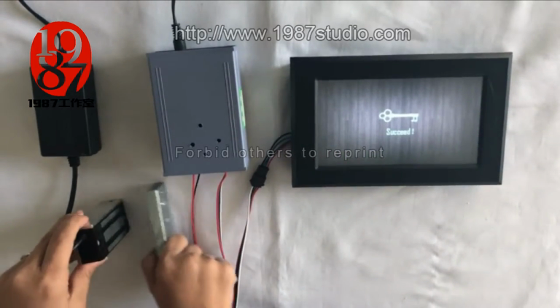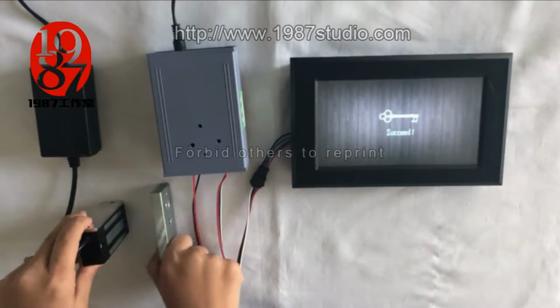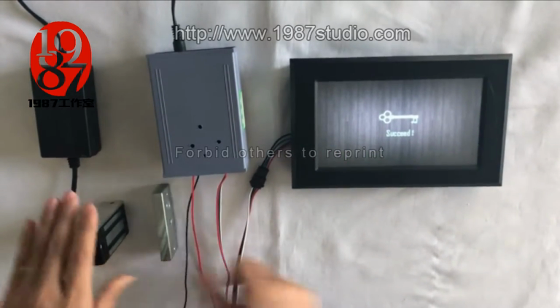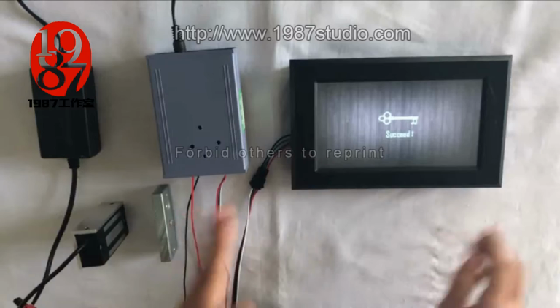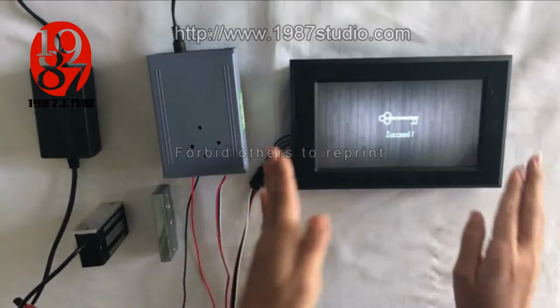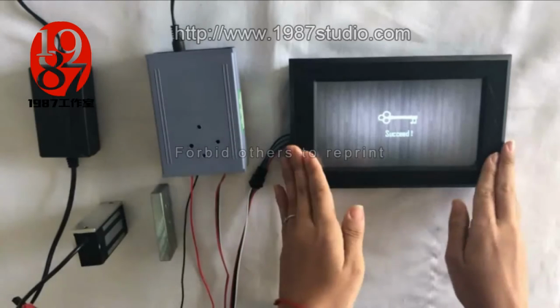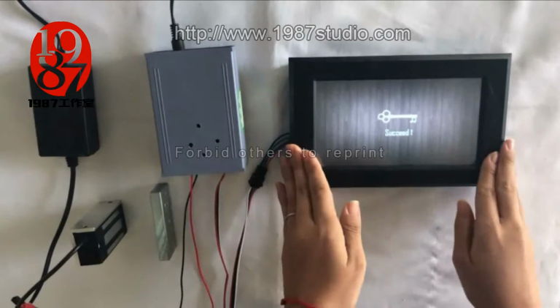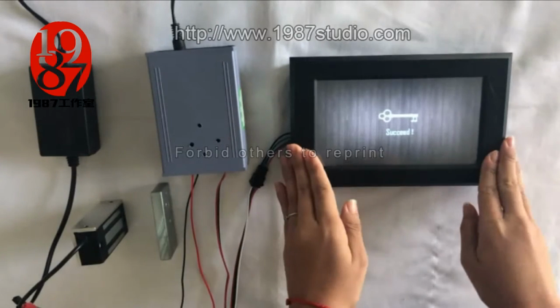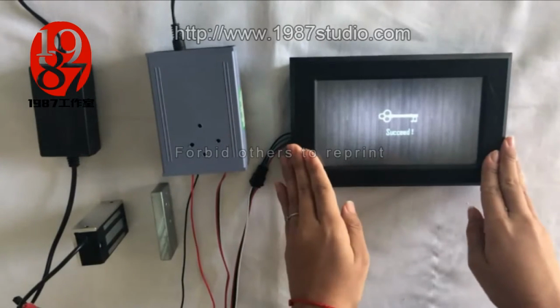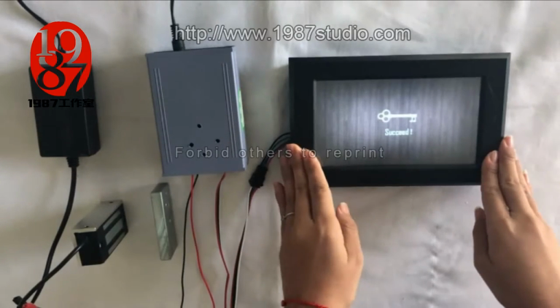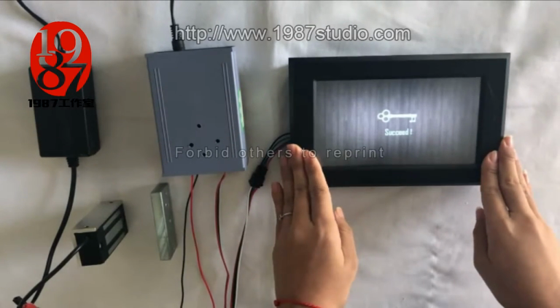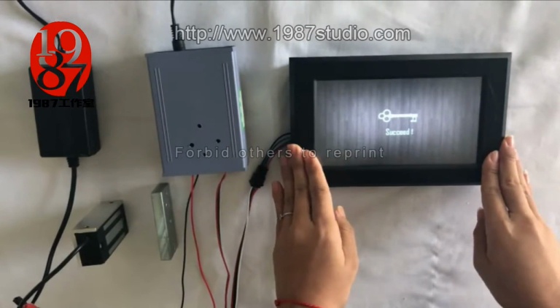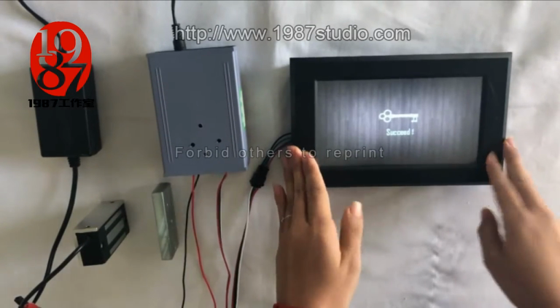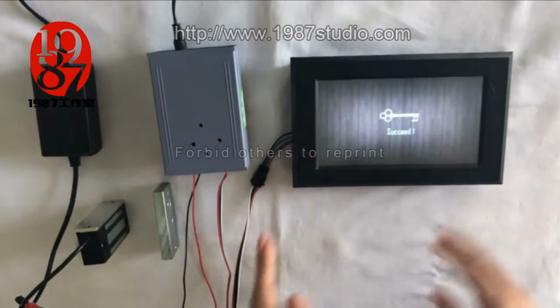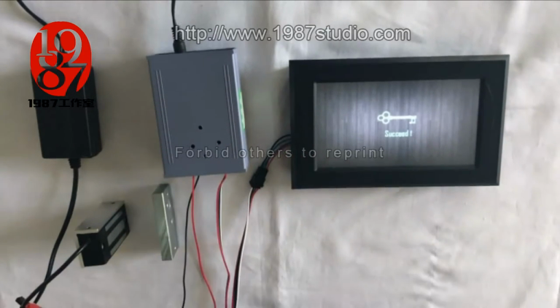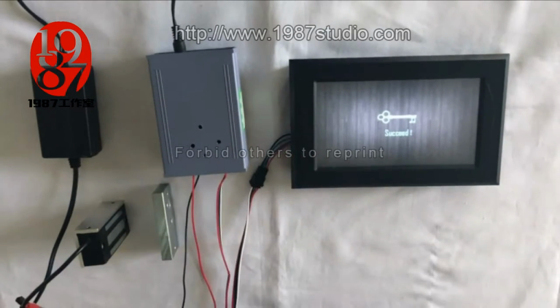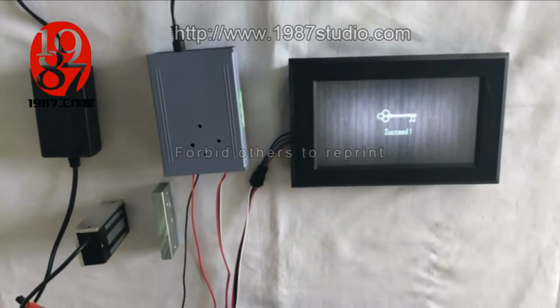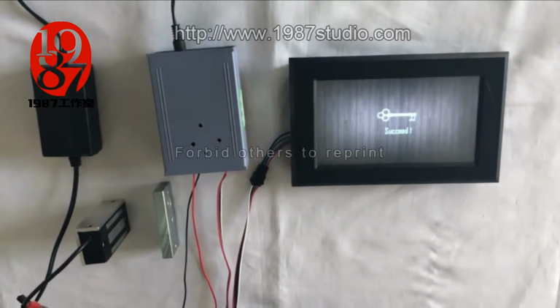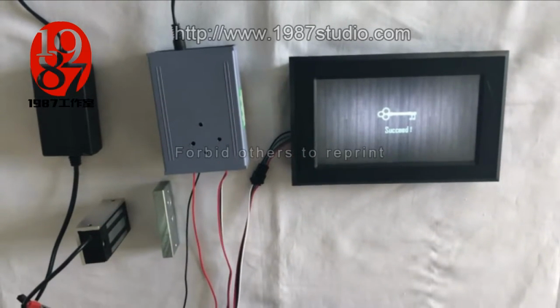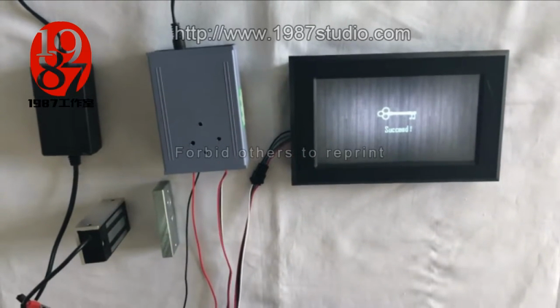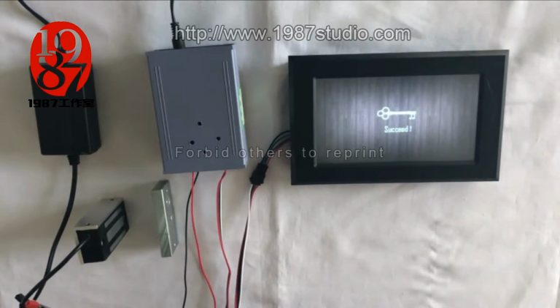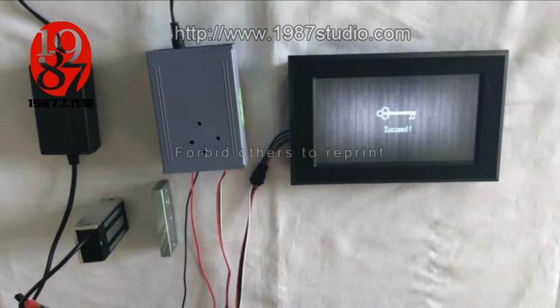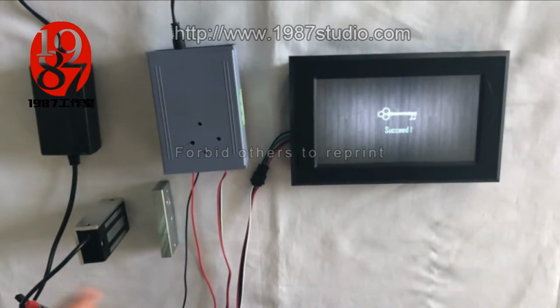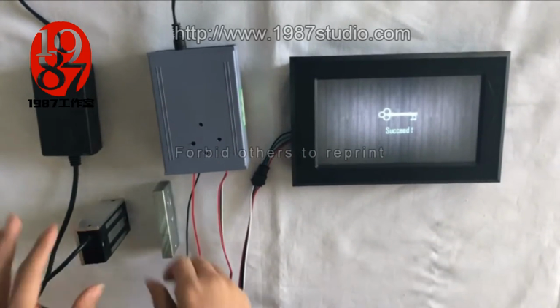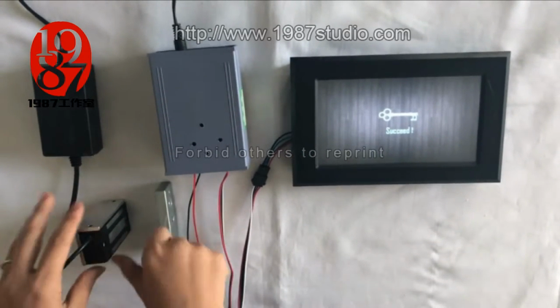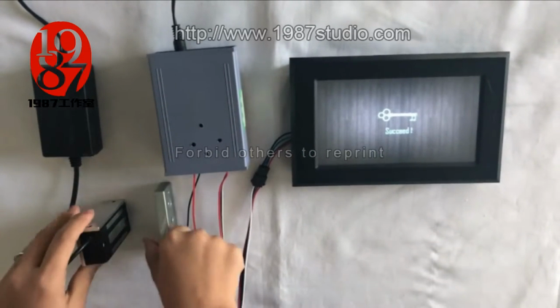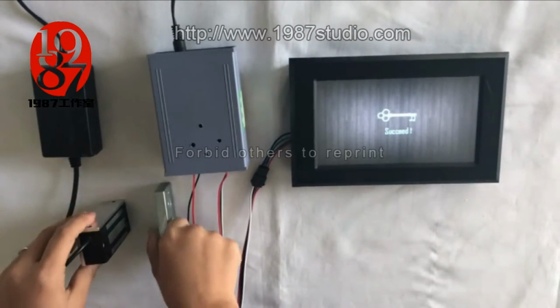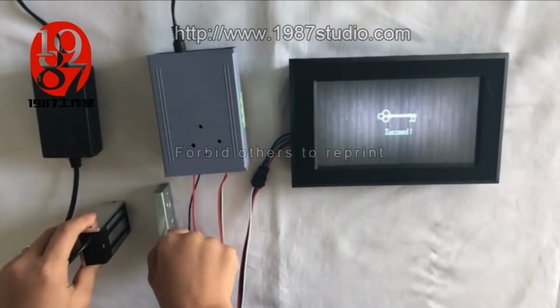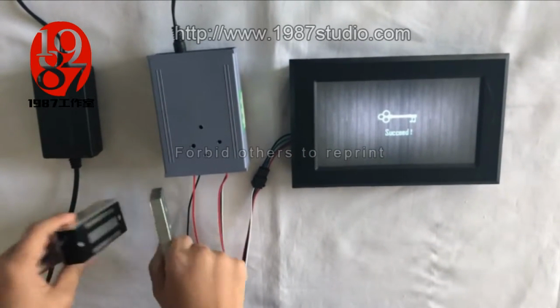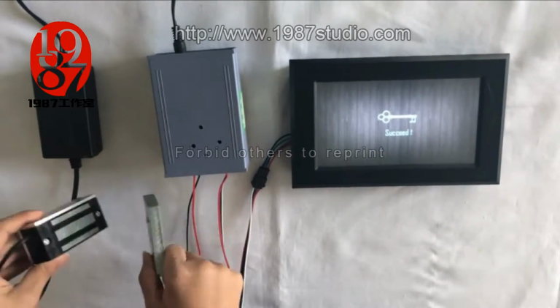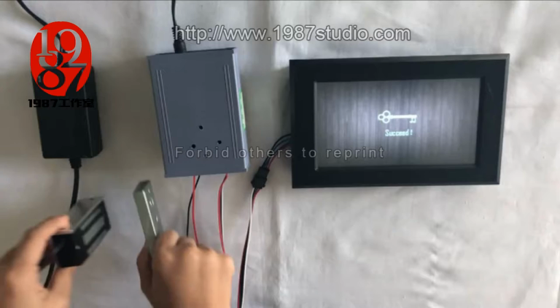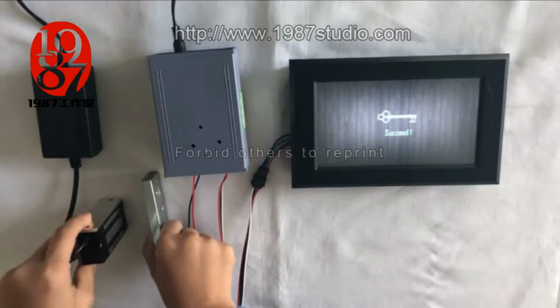This is the succeed page. And at the same time, one emlock will be released.